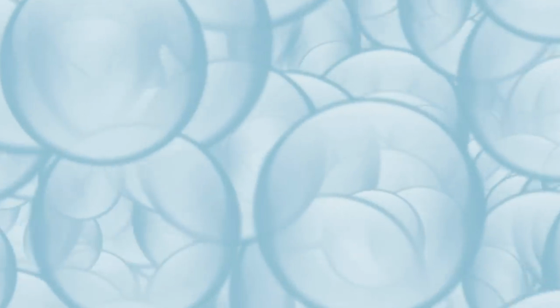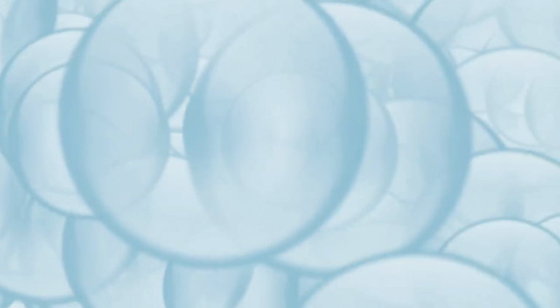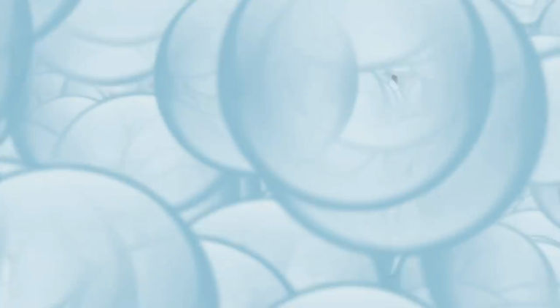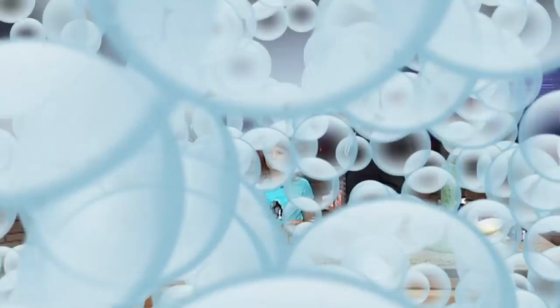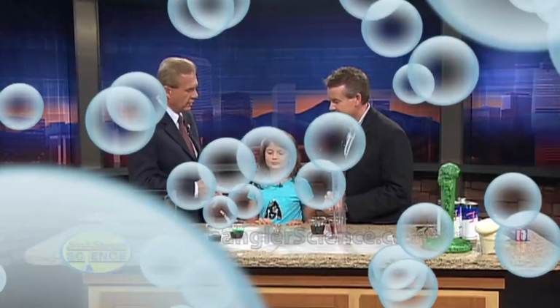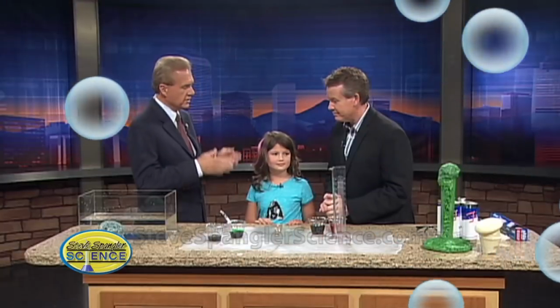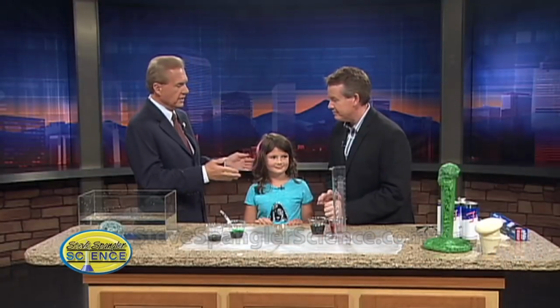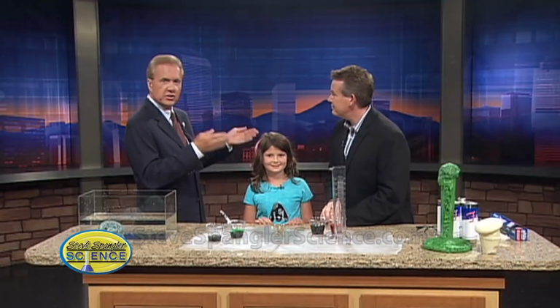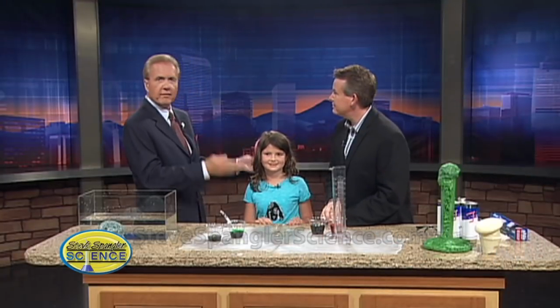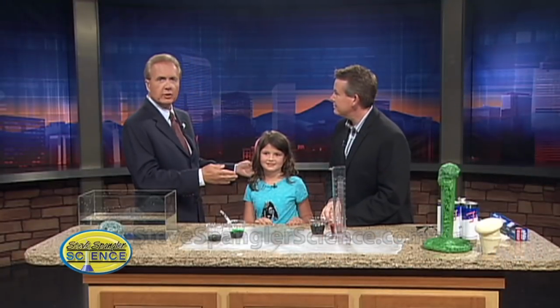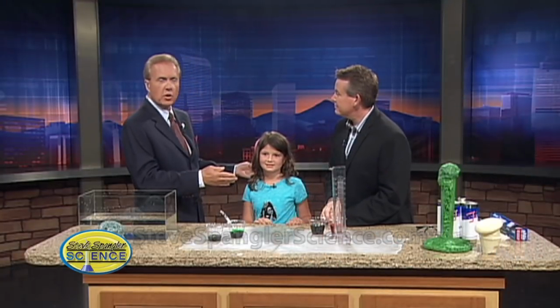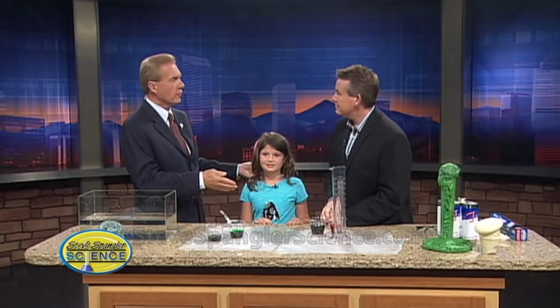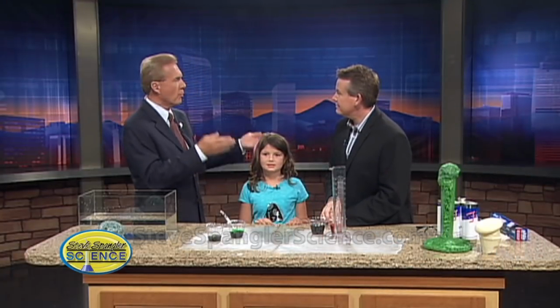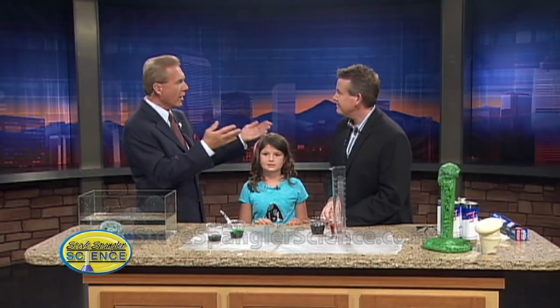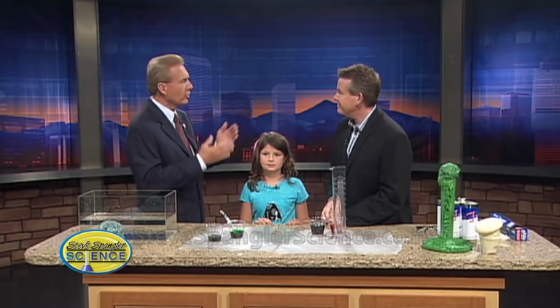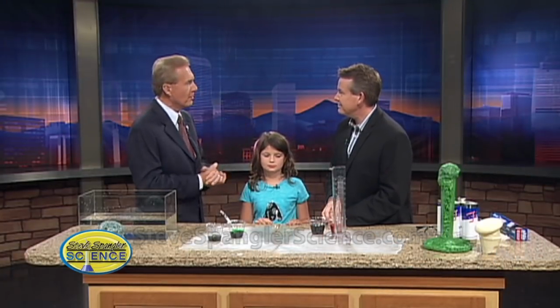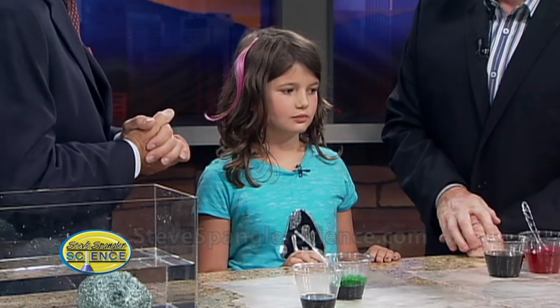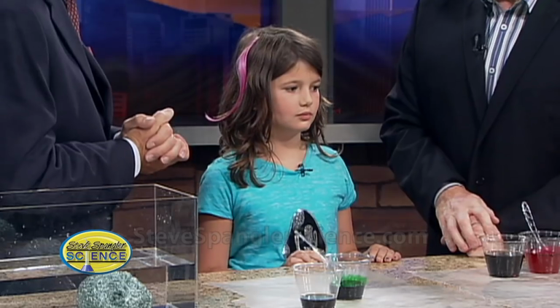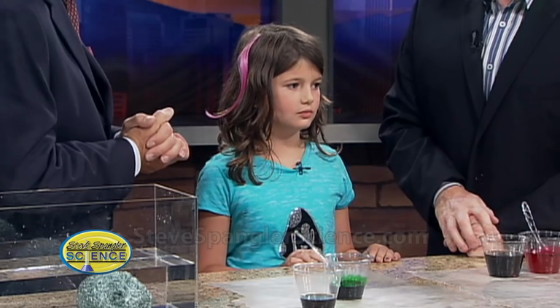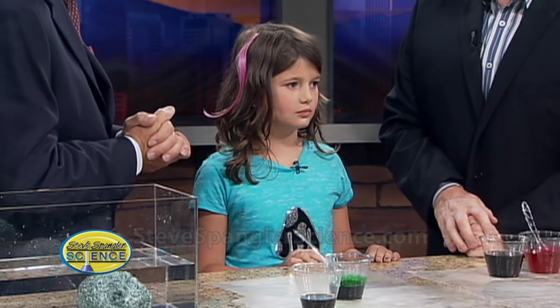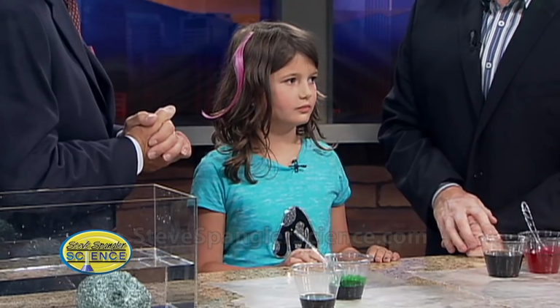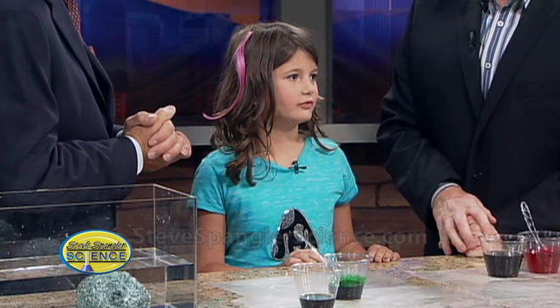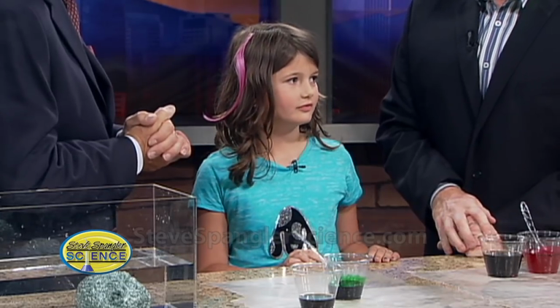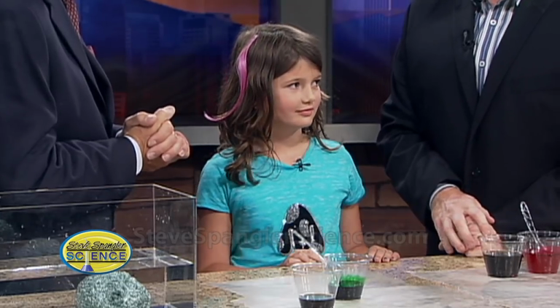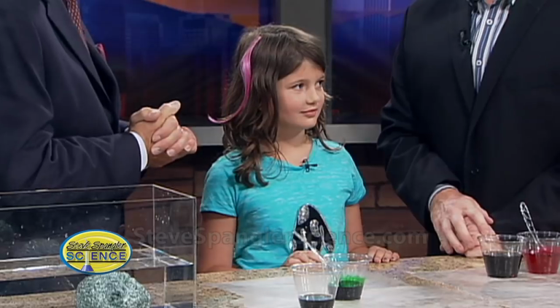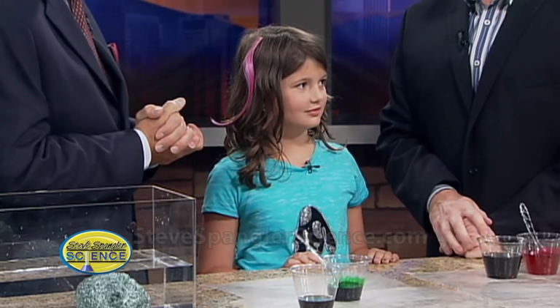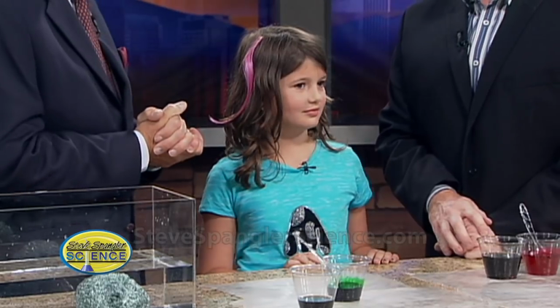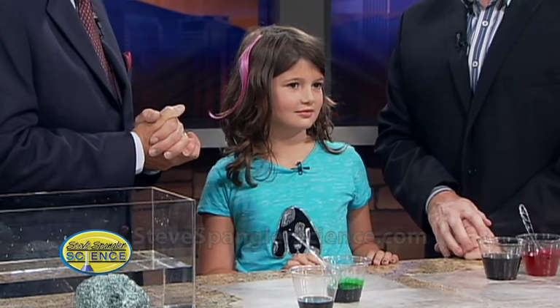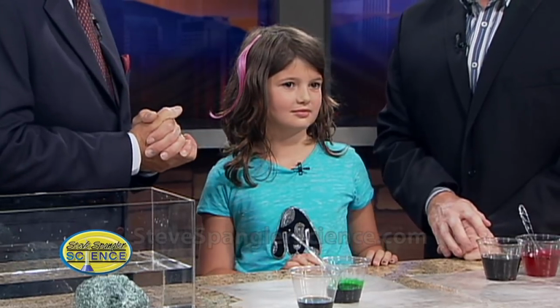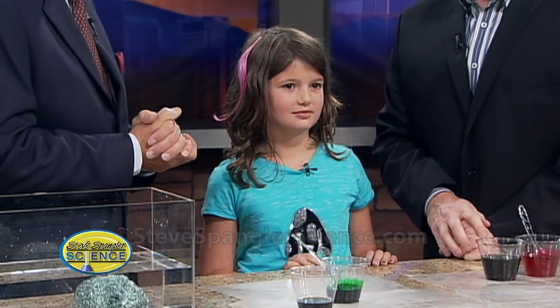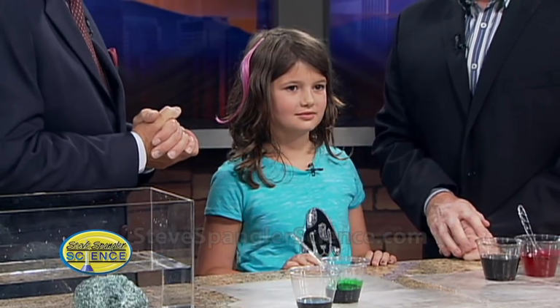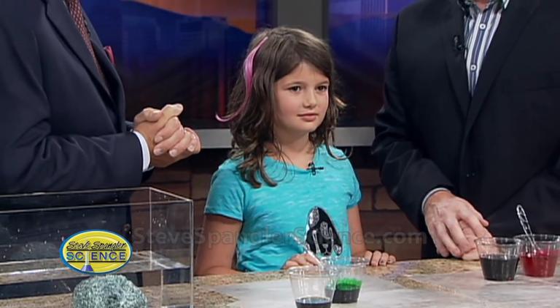Steve is with his friend Sydney, 7 years old from Wilder Elementary. And kids are going green nowadays, which is kind of nice.